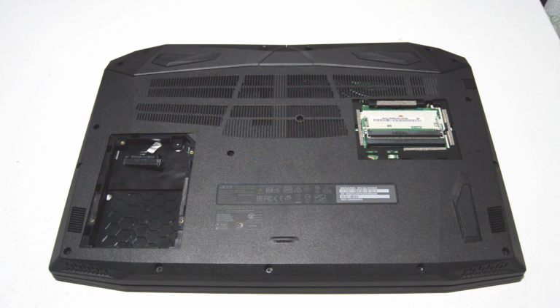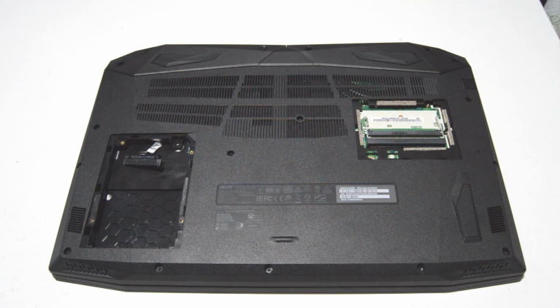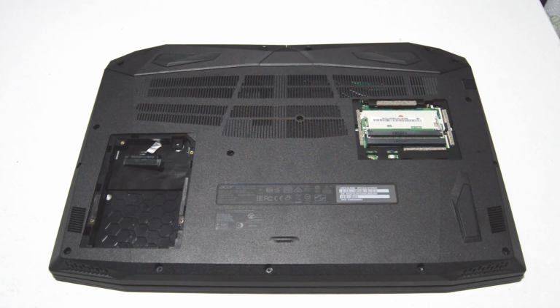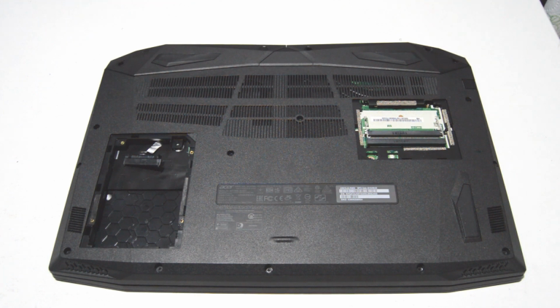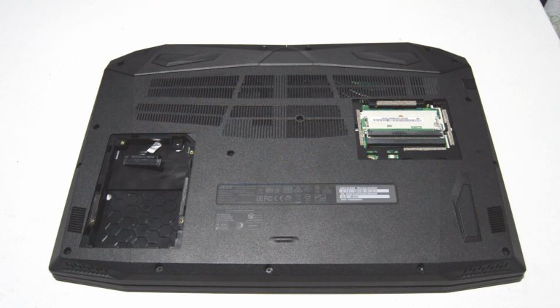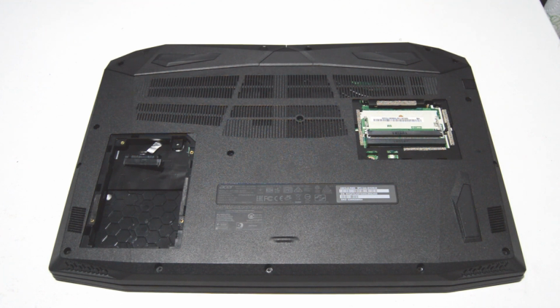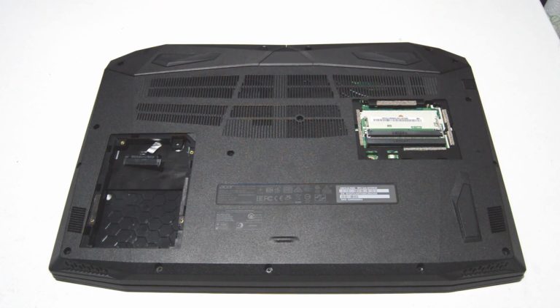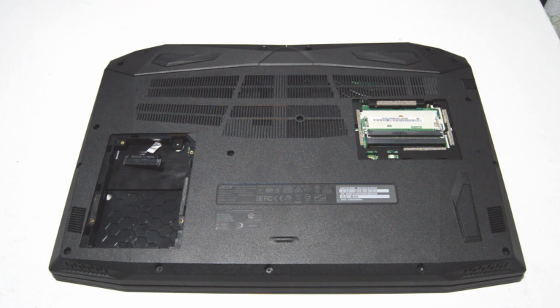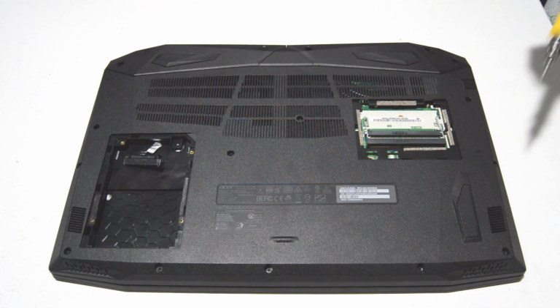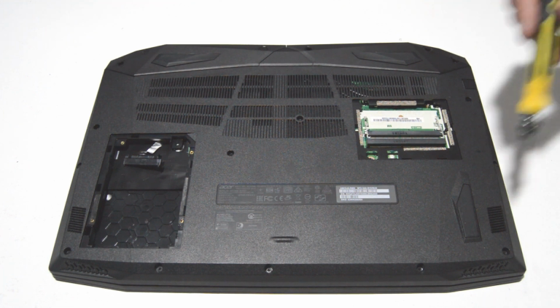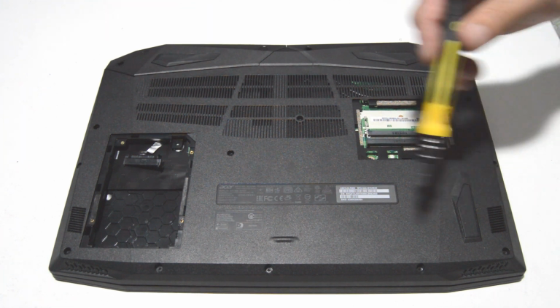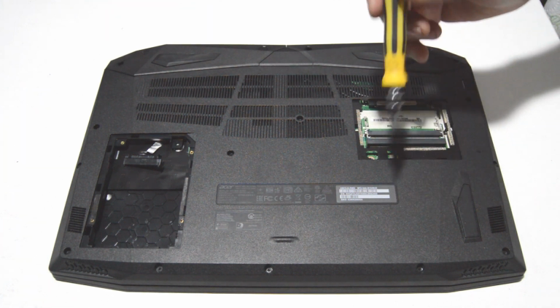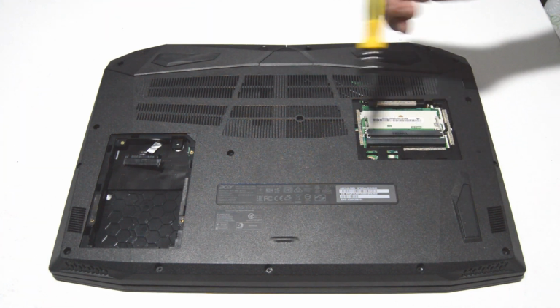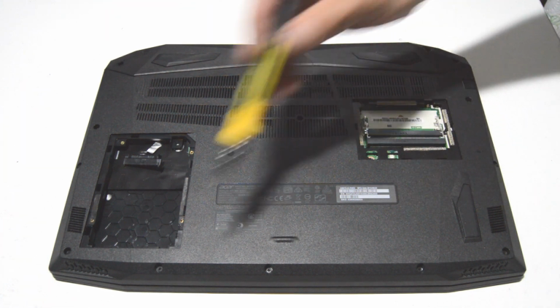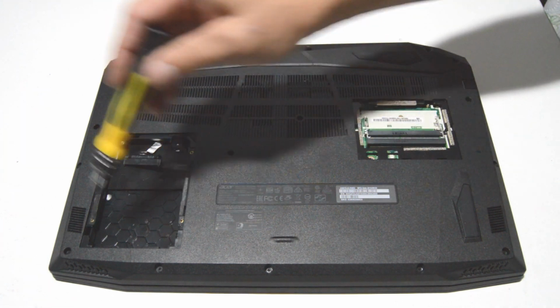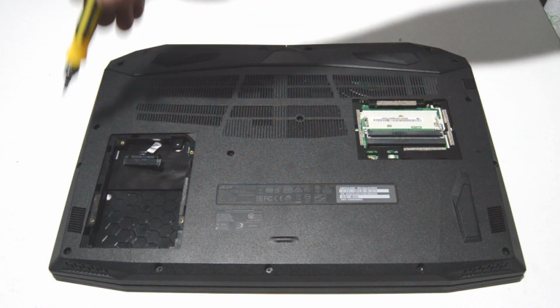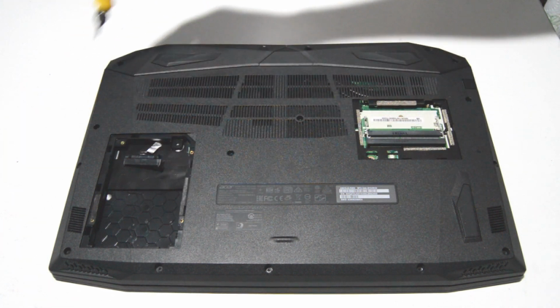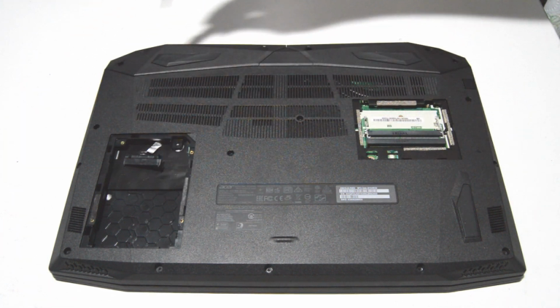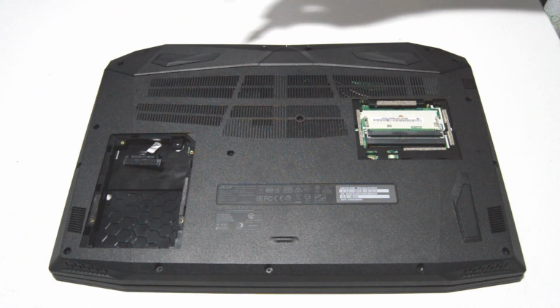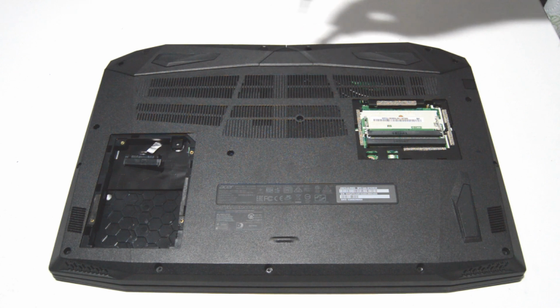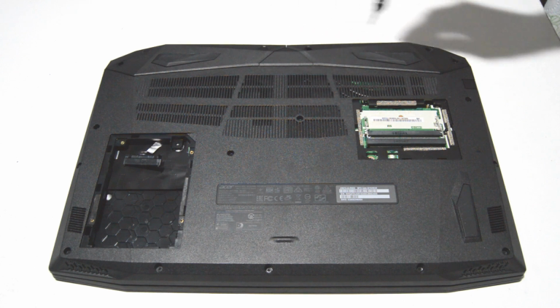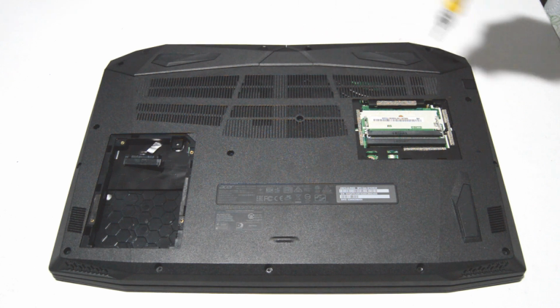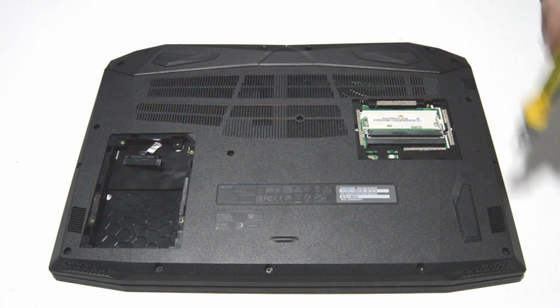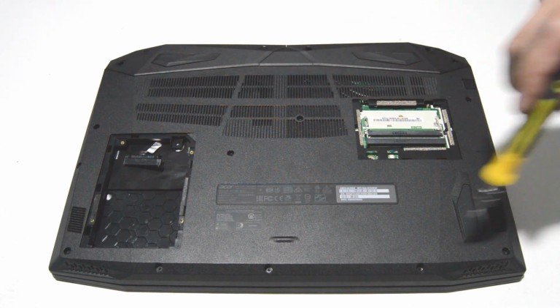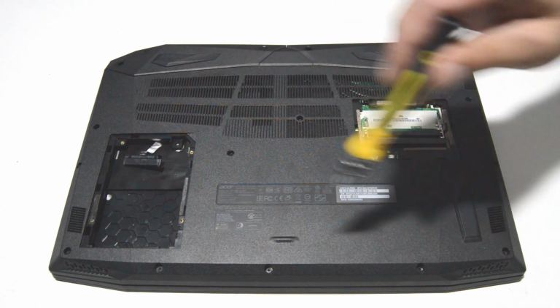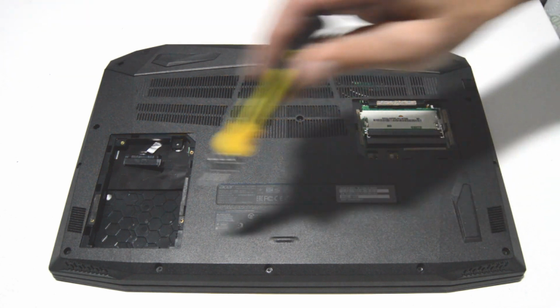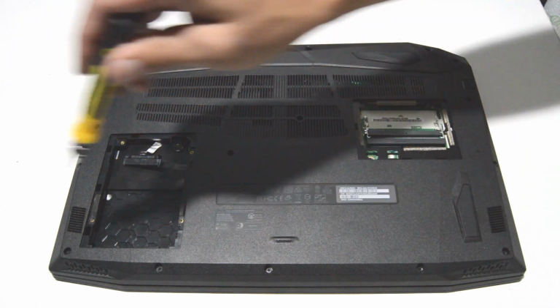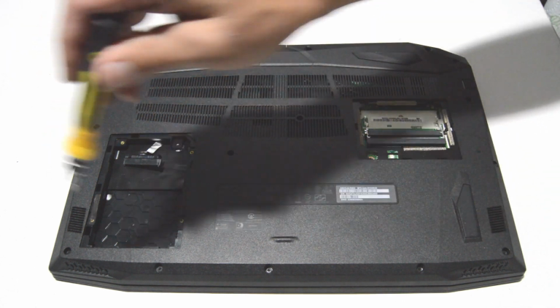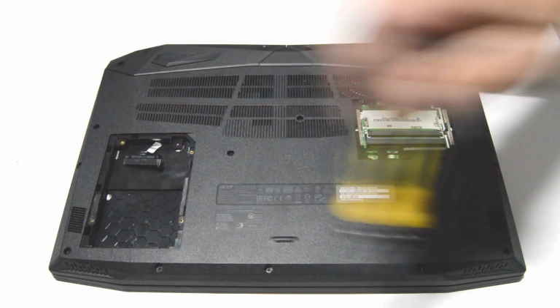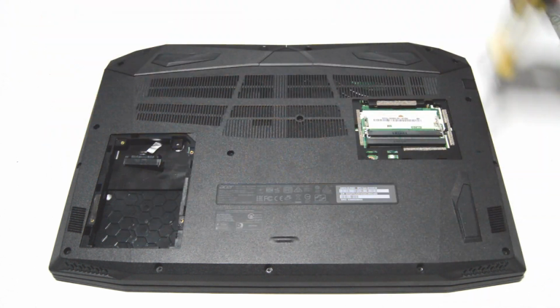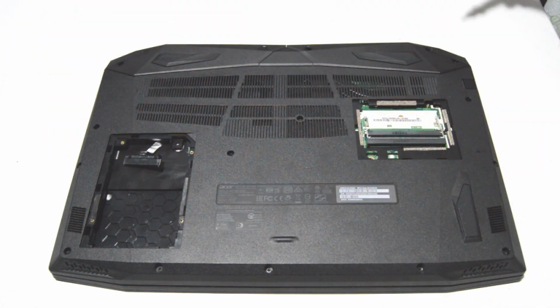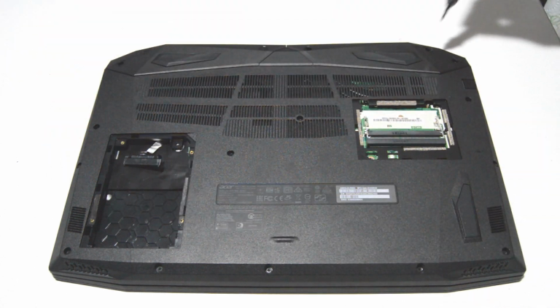Next we will go around the bottom cover and remove all of the Phillips head screws.